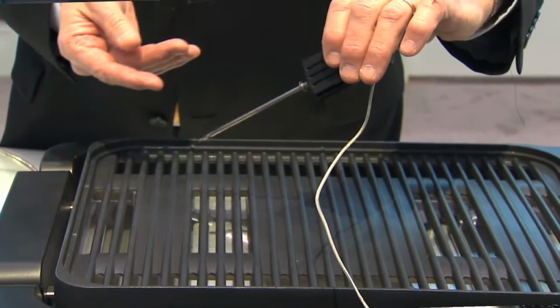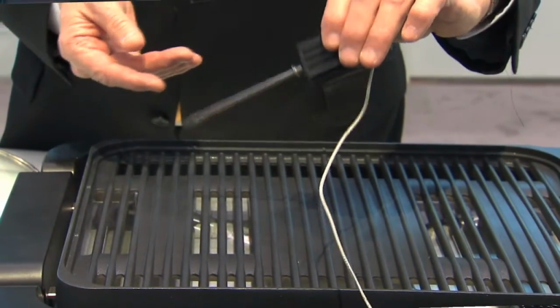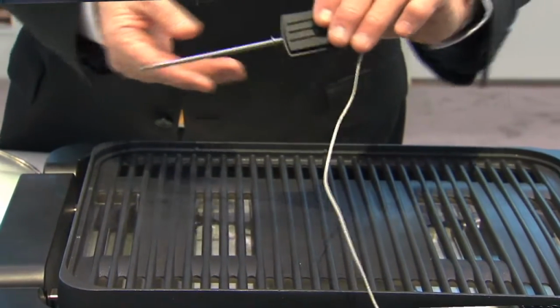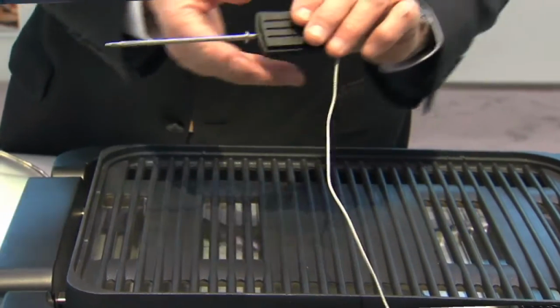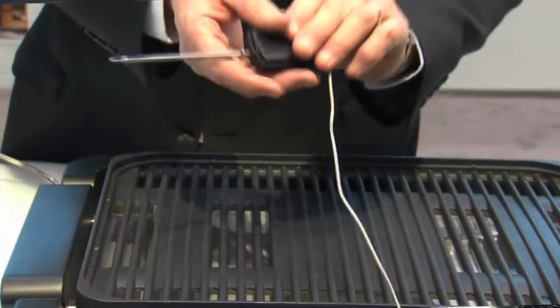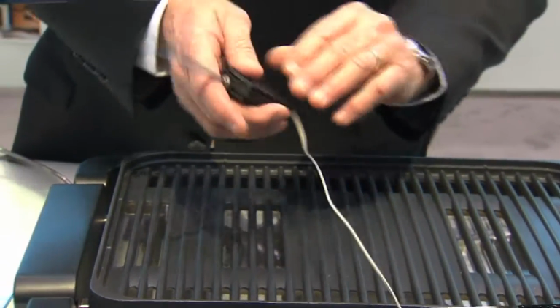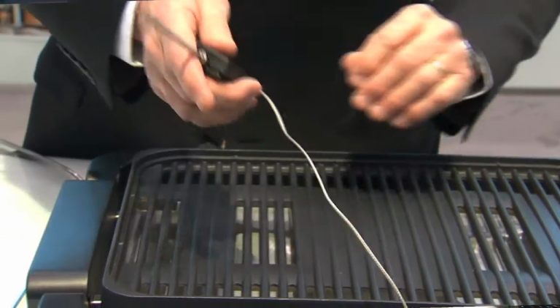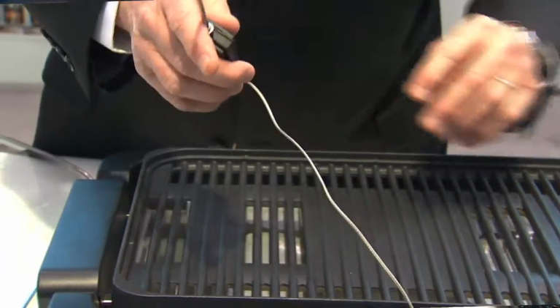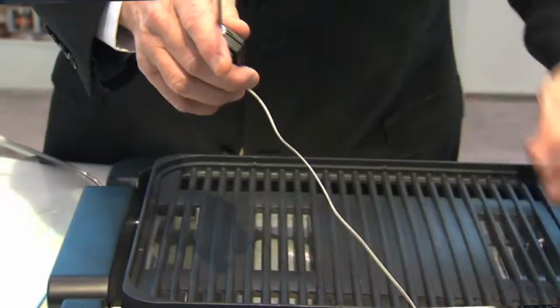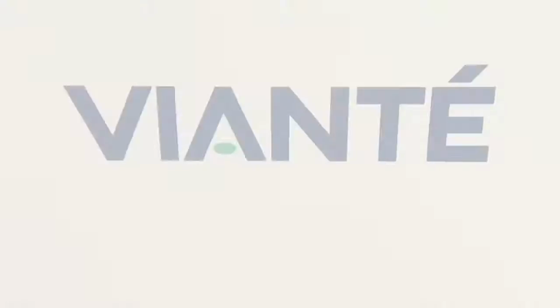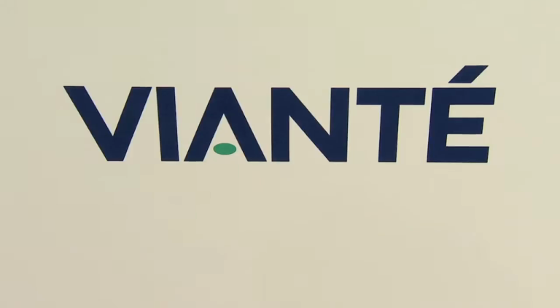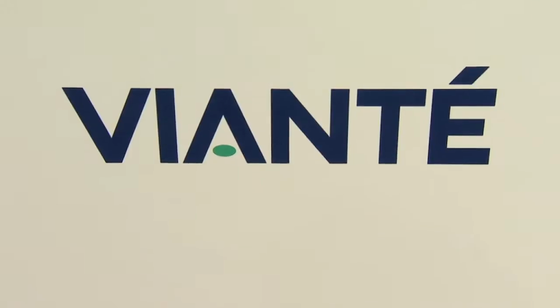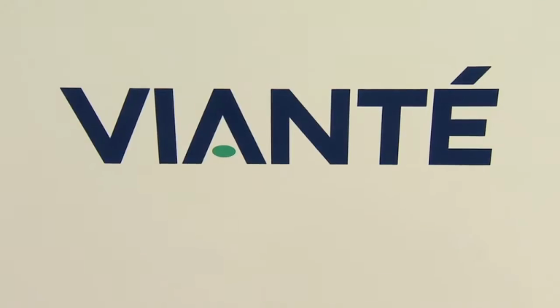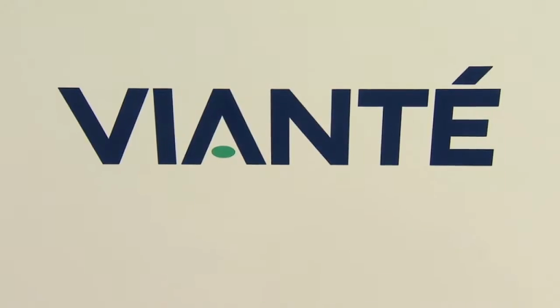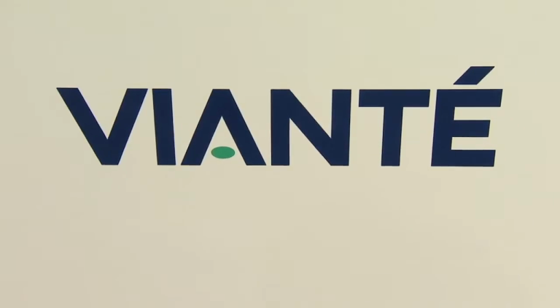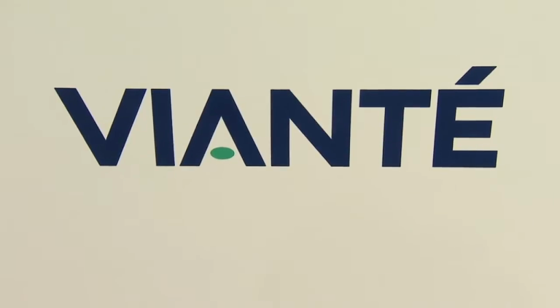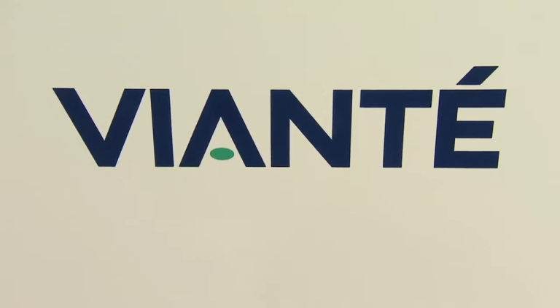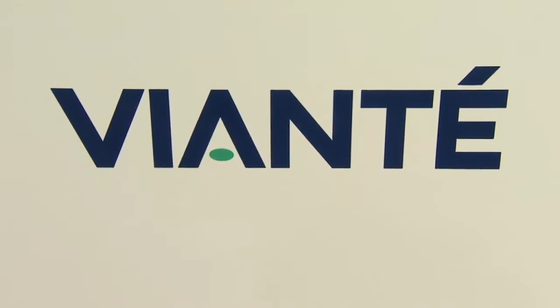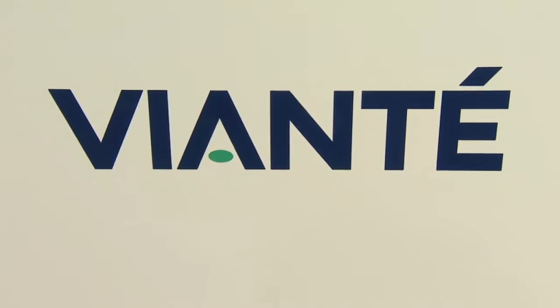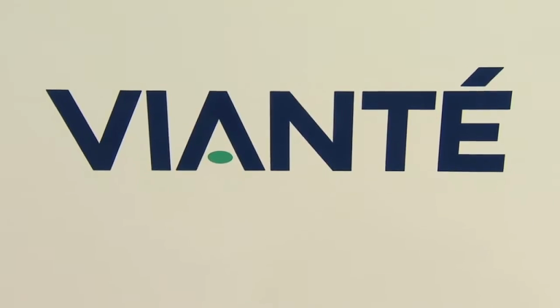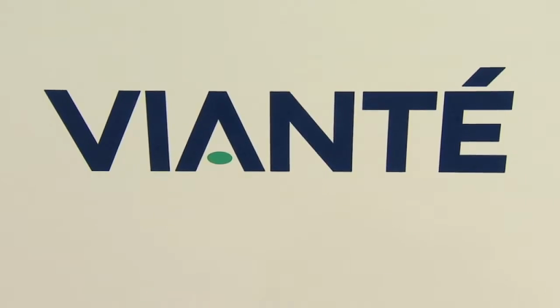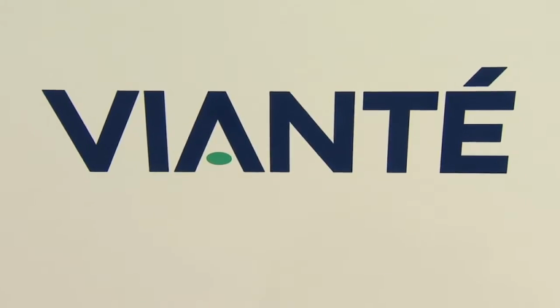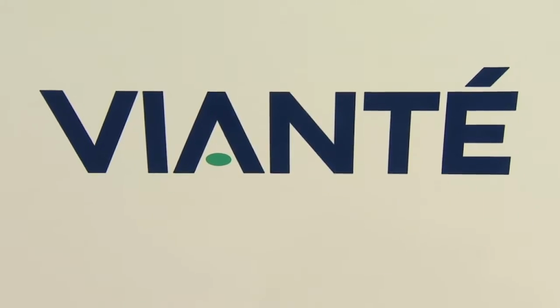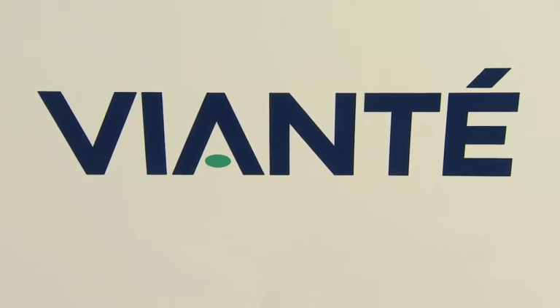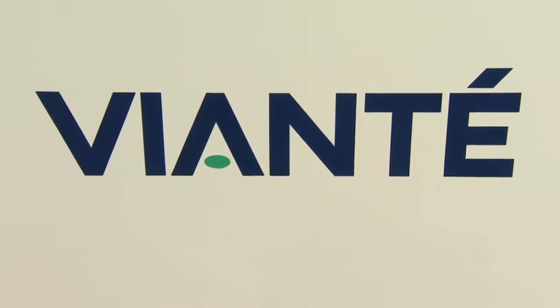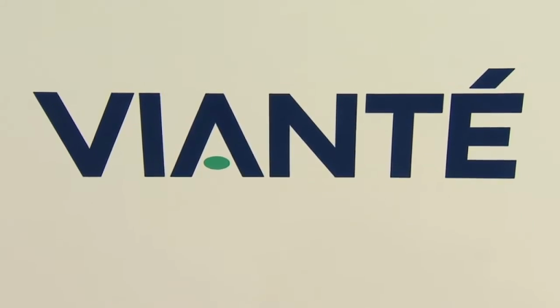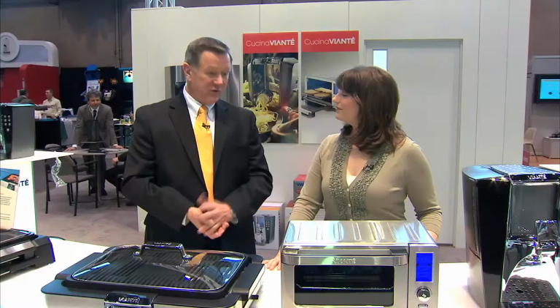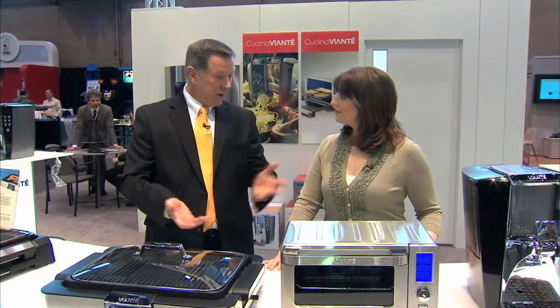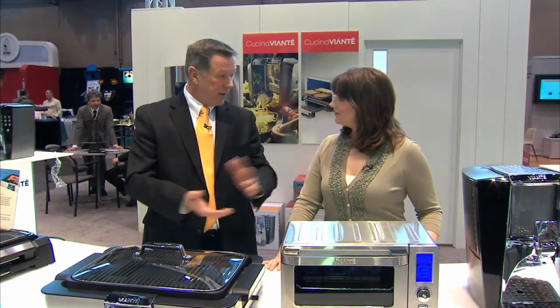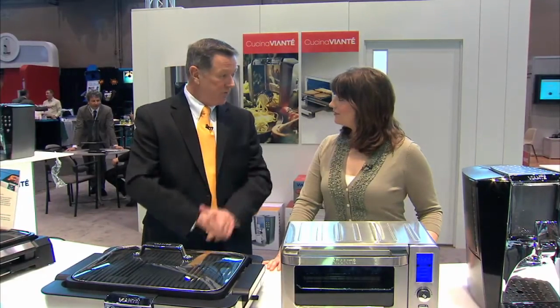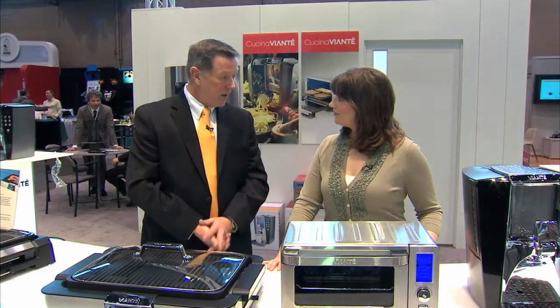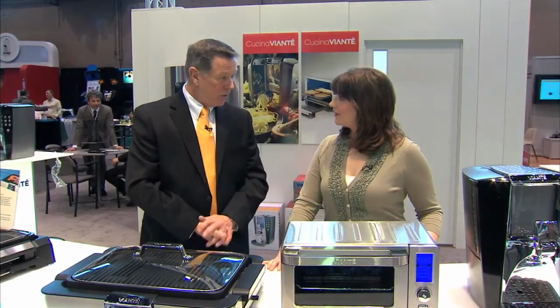These products are currently on the market, but where can we find them? High-end retailers, department stores, high-end catalogs — so they're readily available.